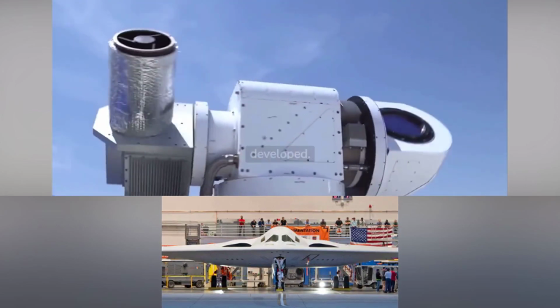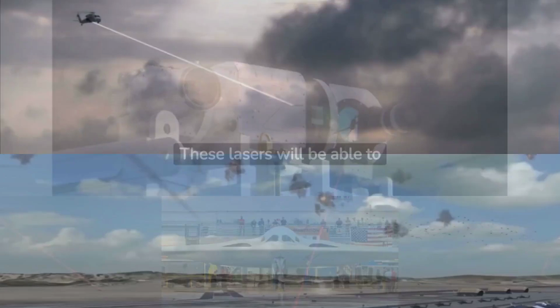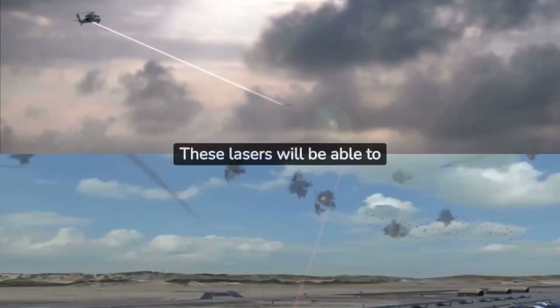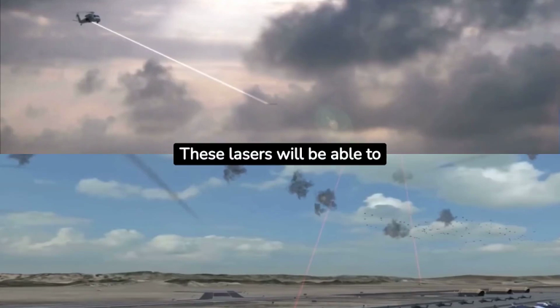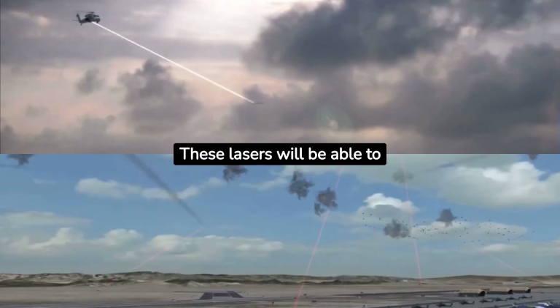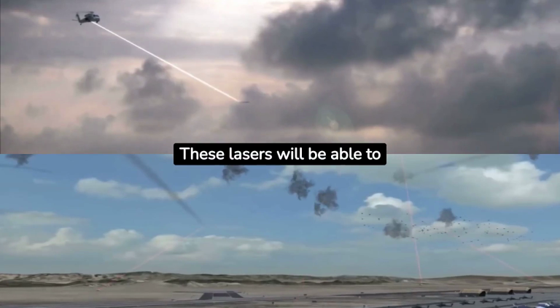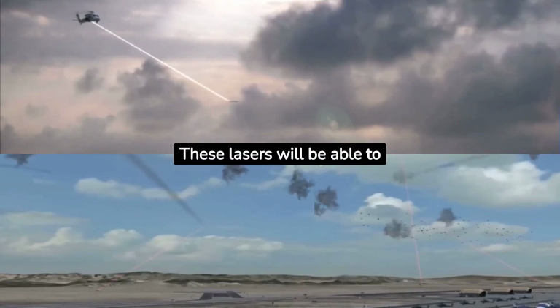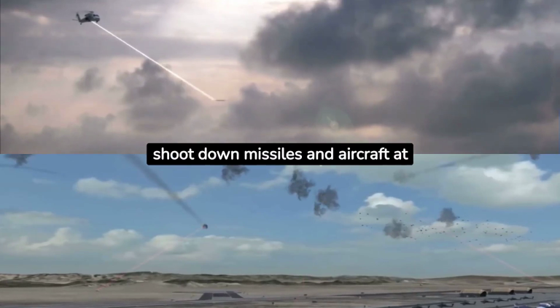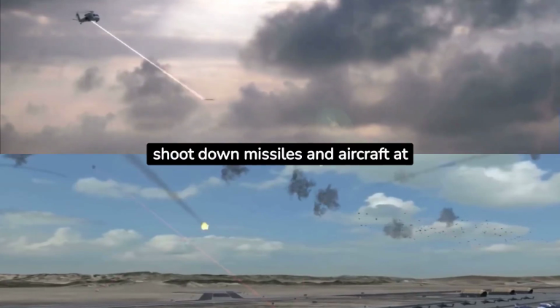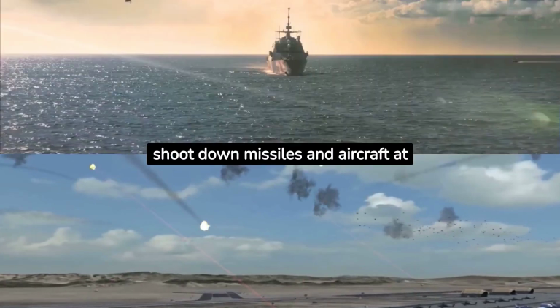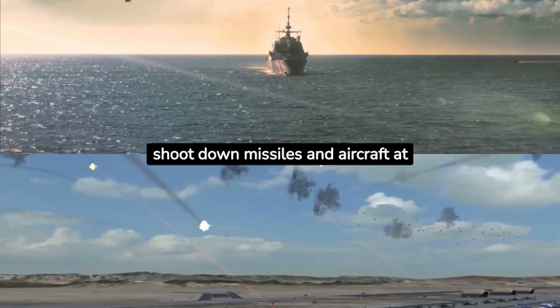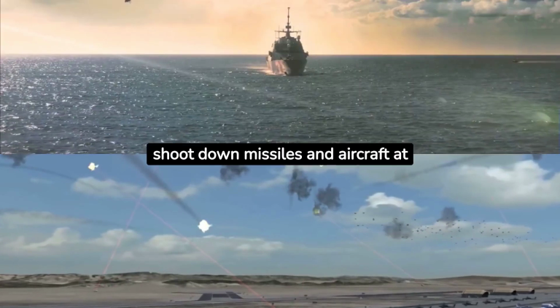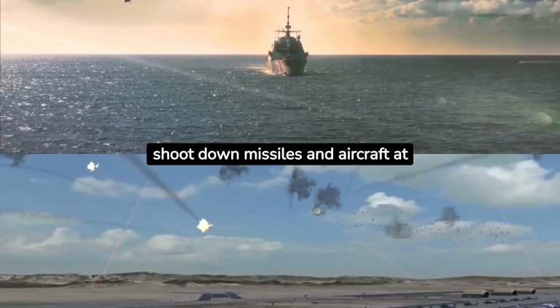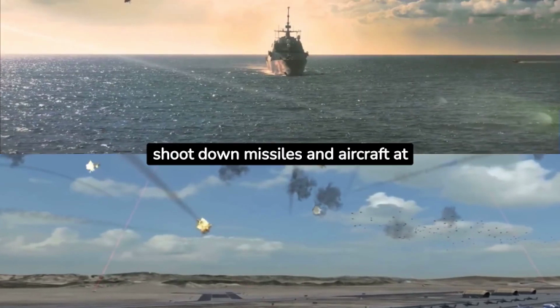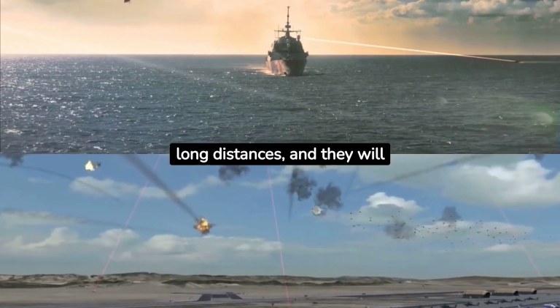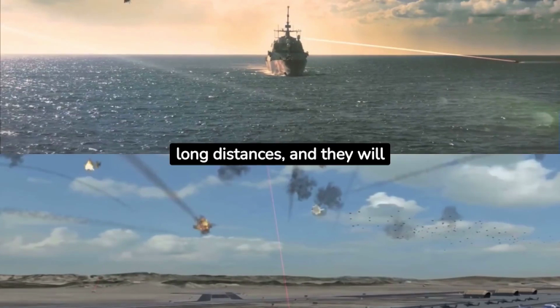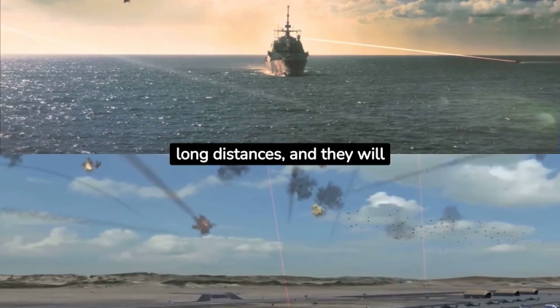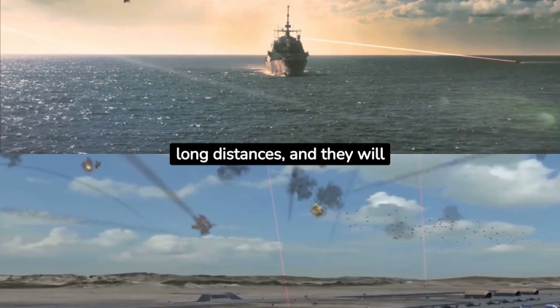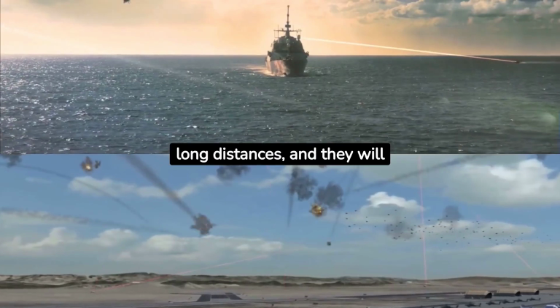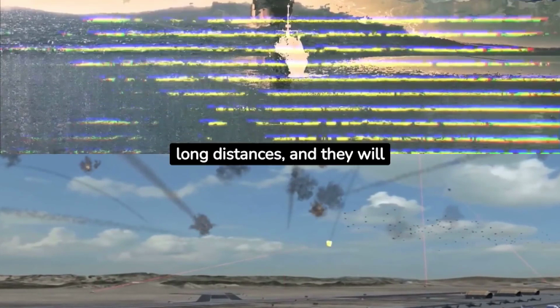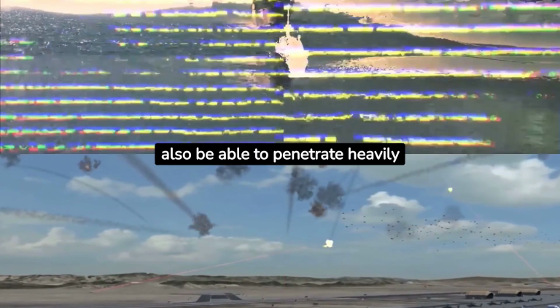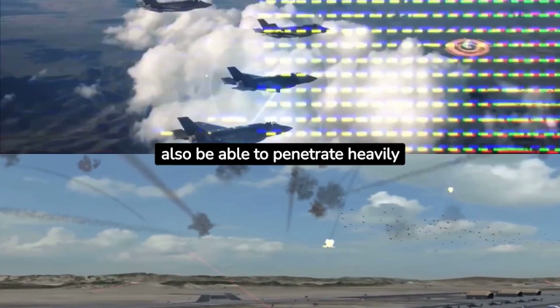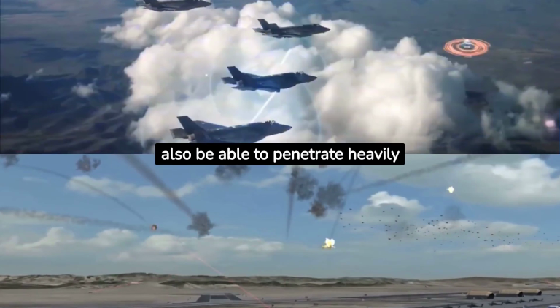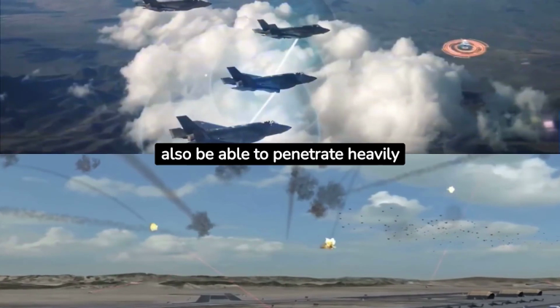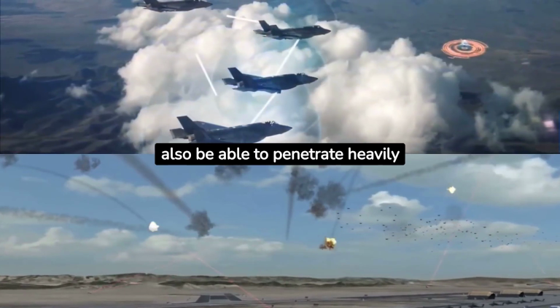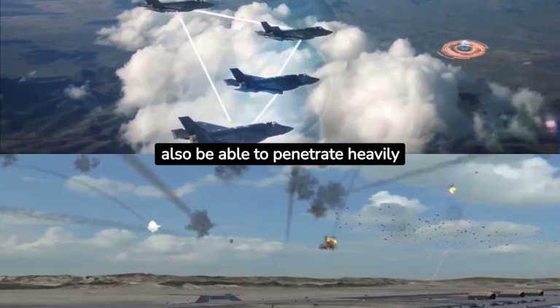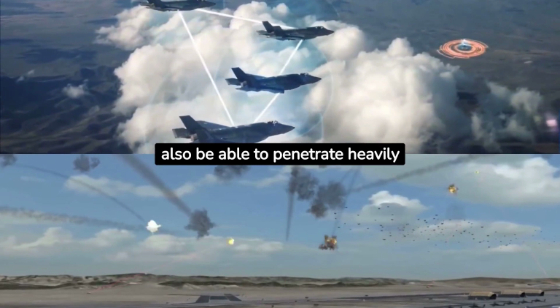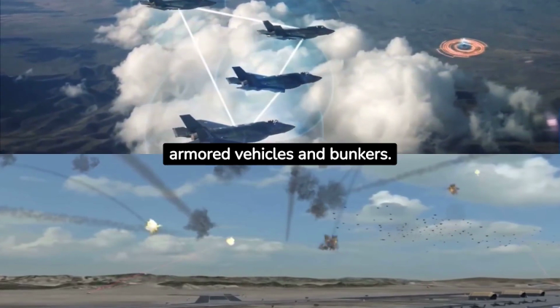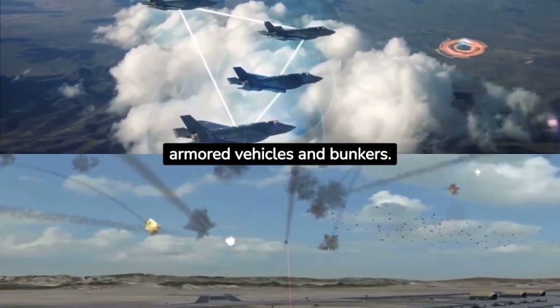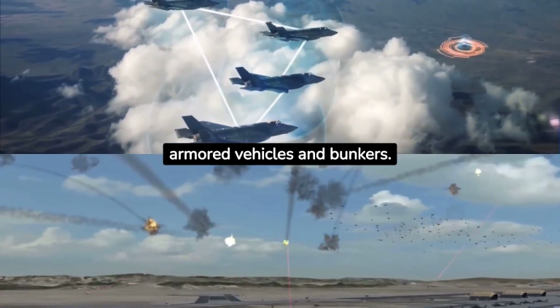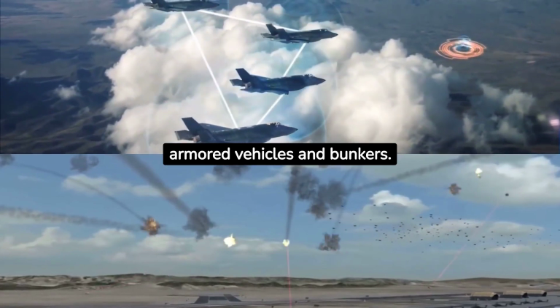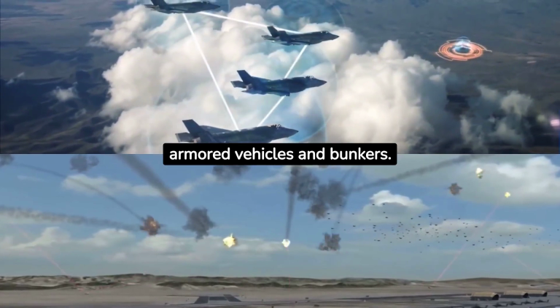These lasers will be able to shoot down missiles and aircraft at long distances, and they will also be able to penetrate heavily armored vehicles and bunkers.